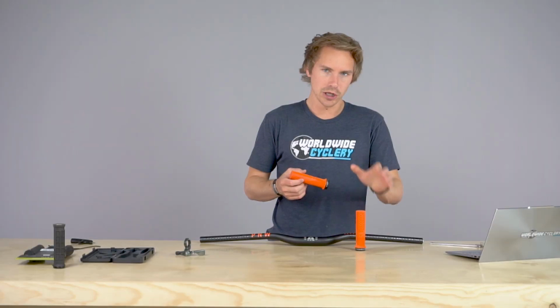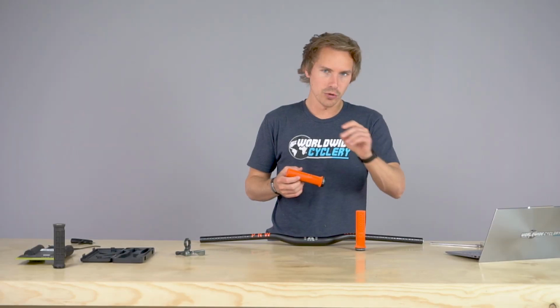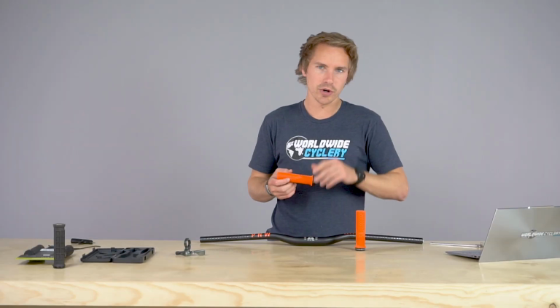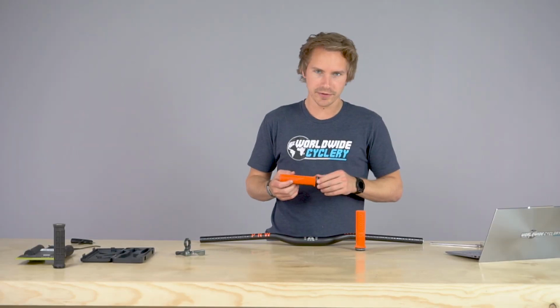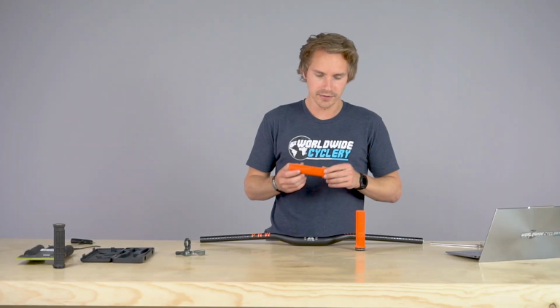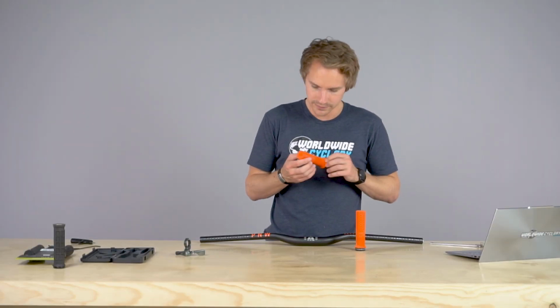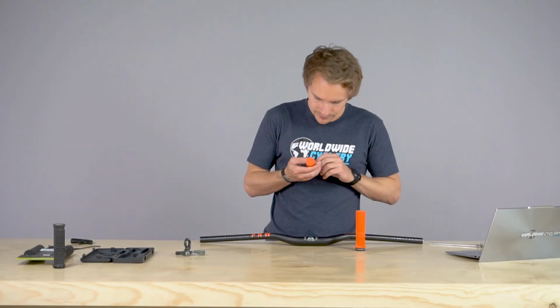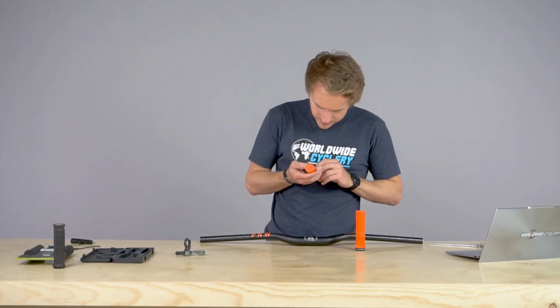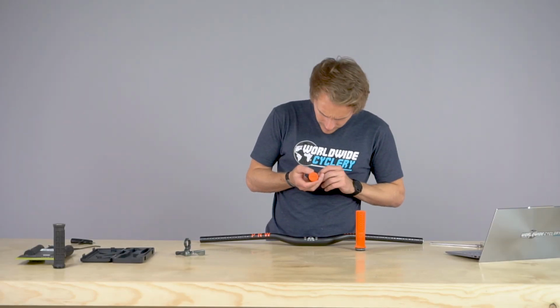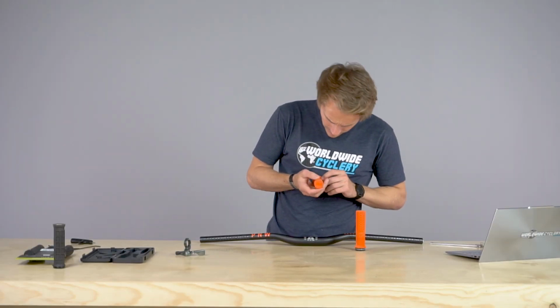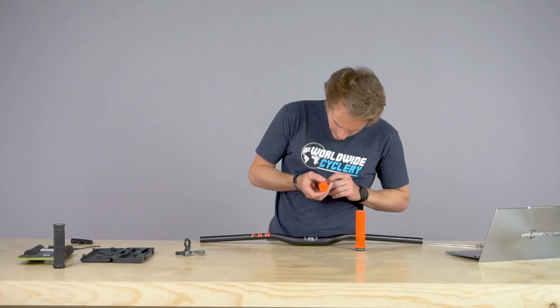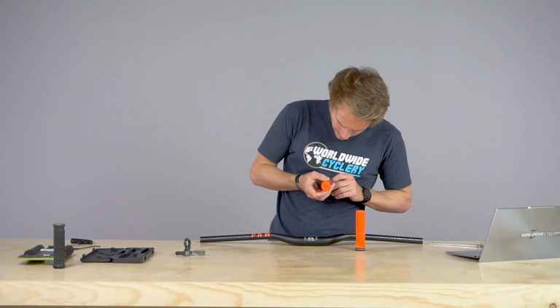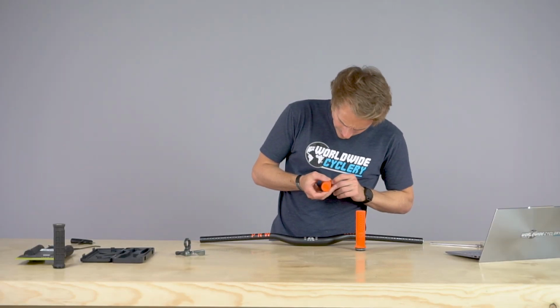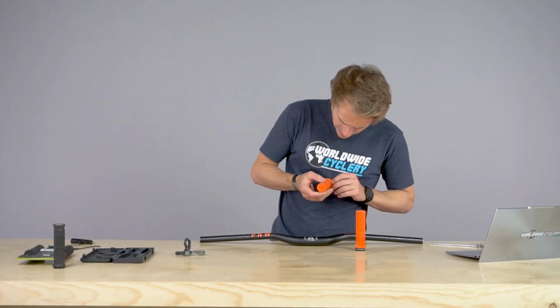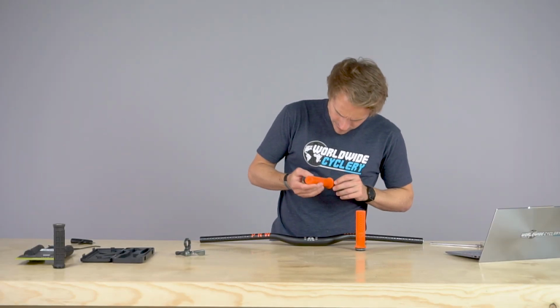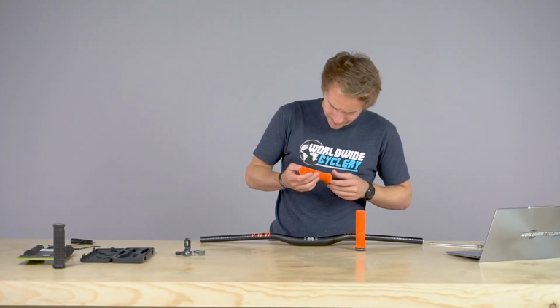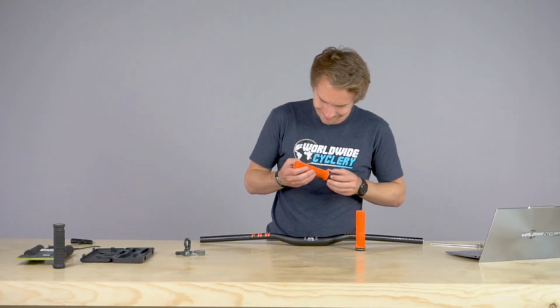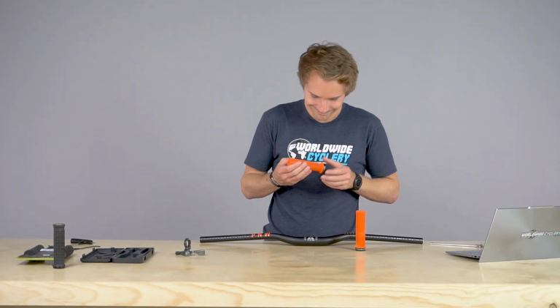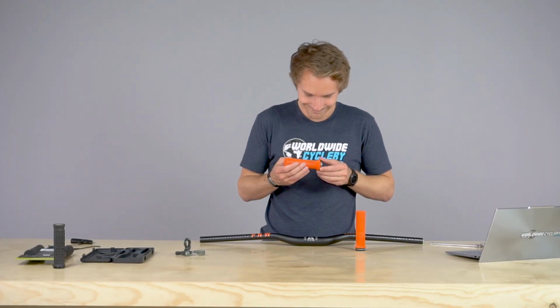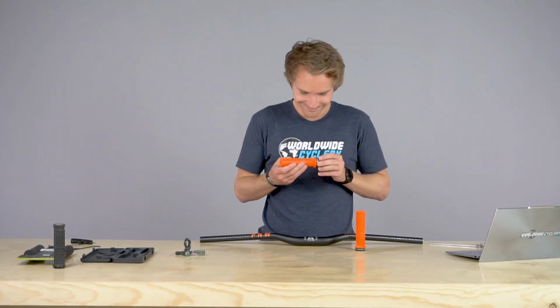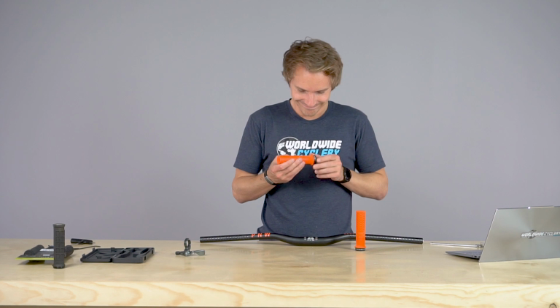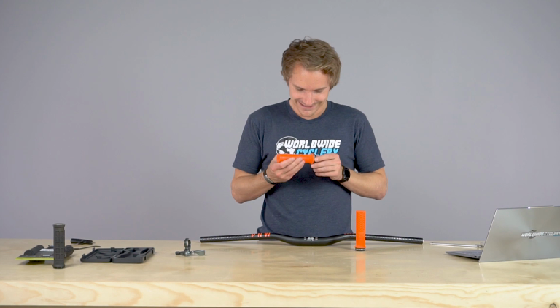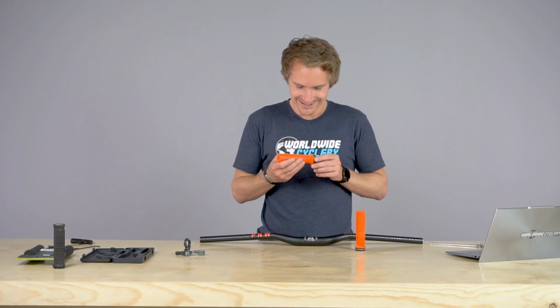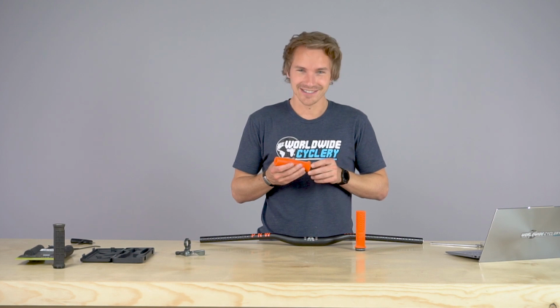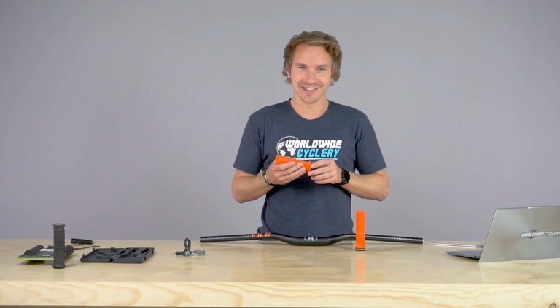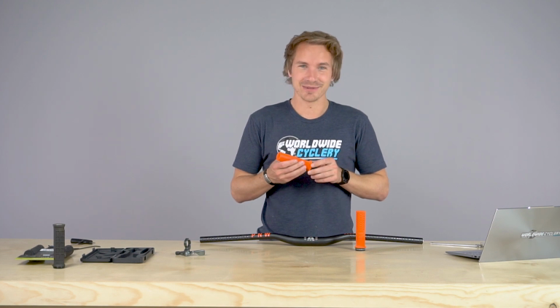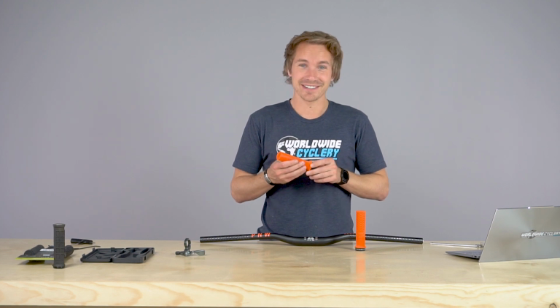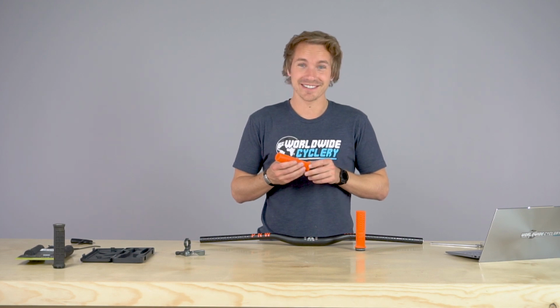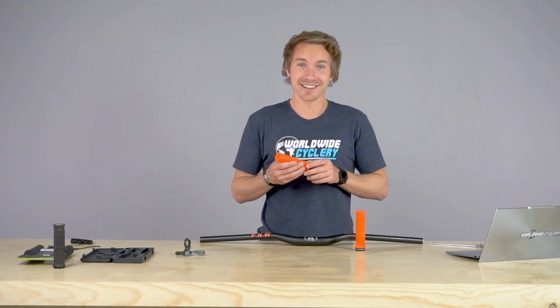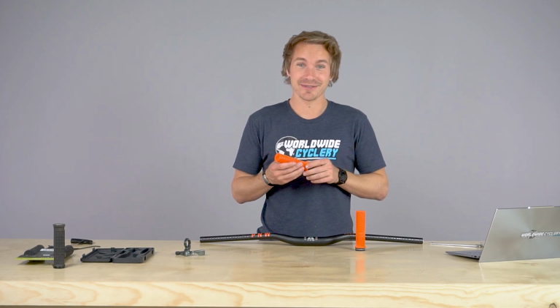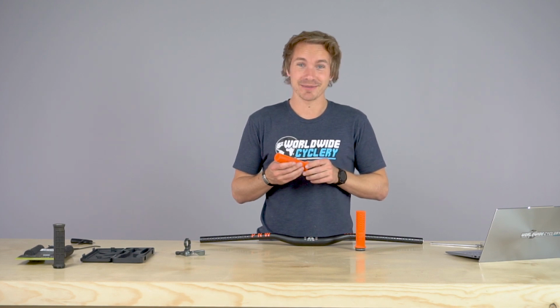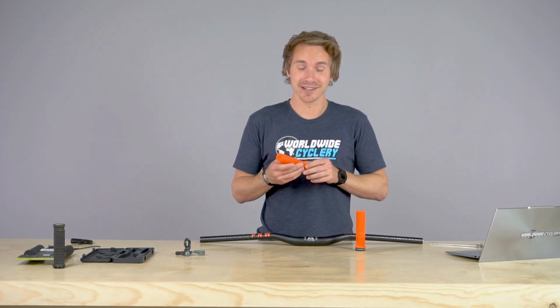Loam grips — find your loam. There's no loam in Southern California, man.